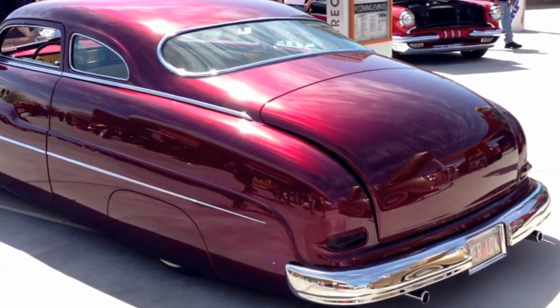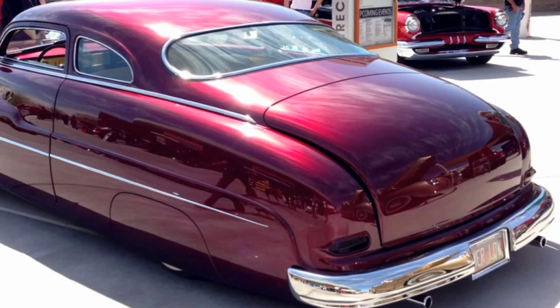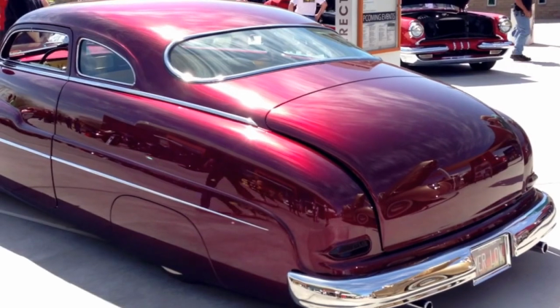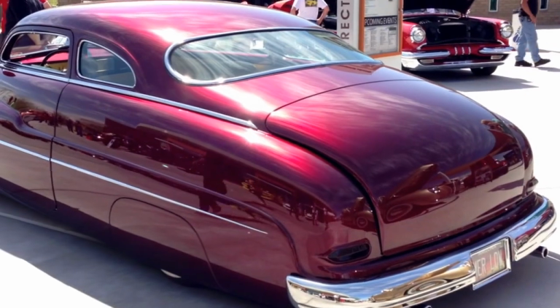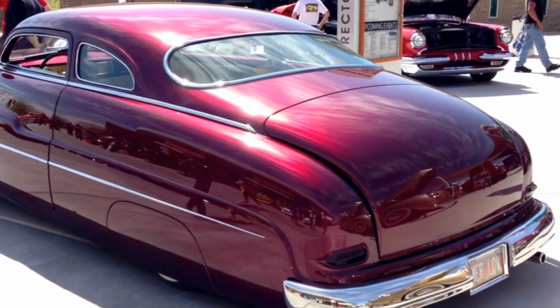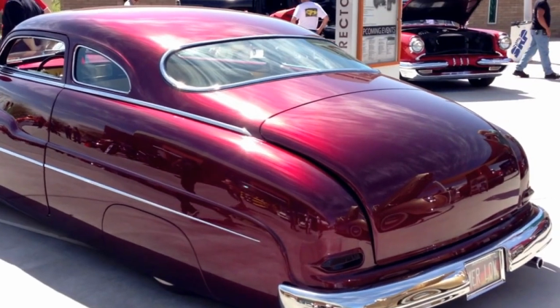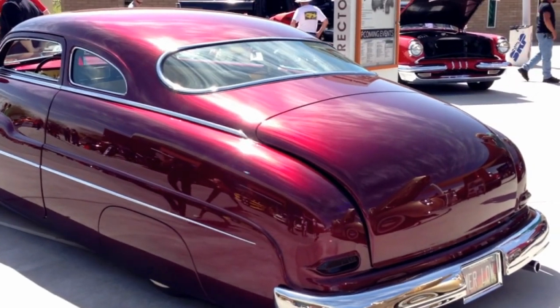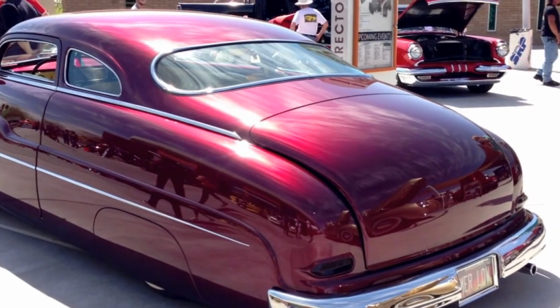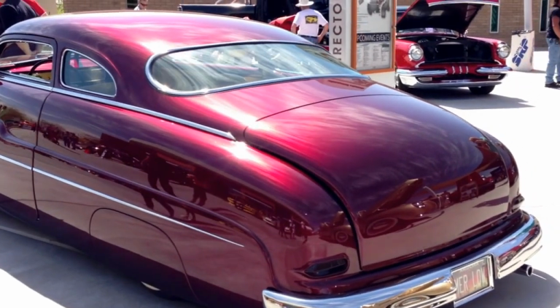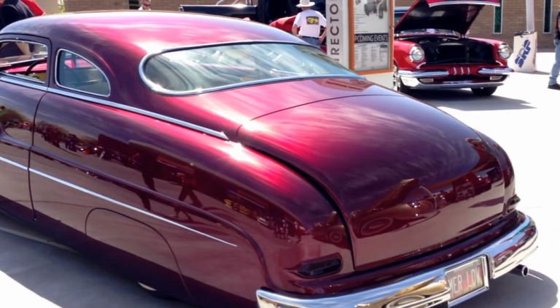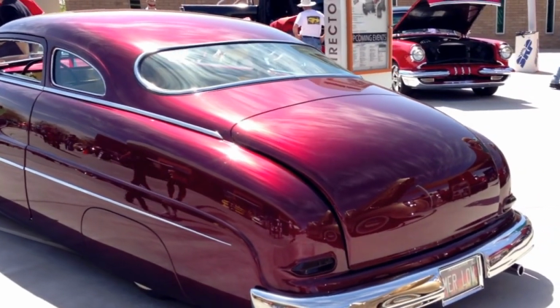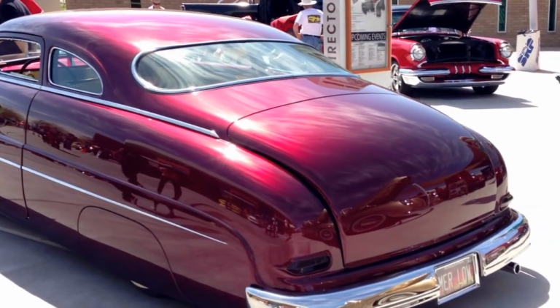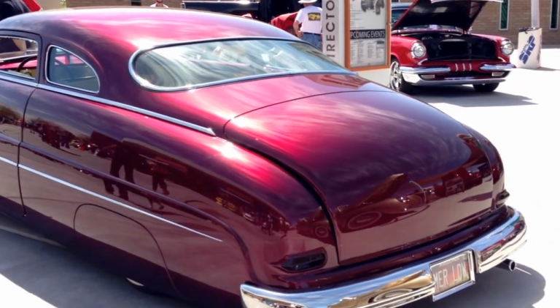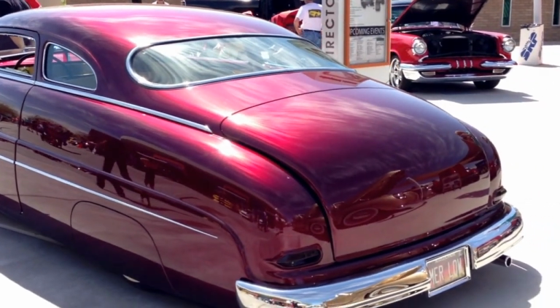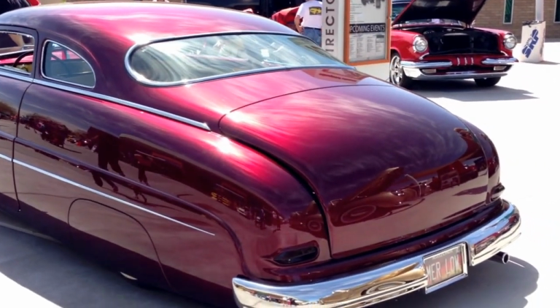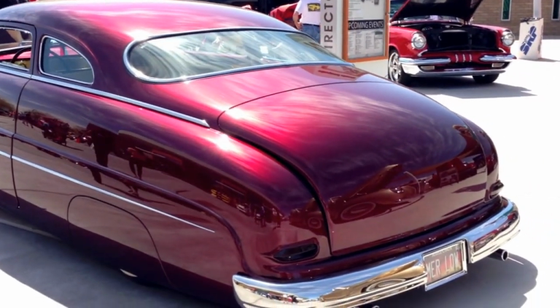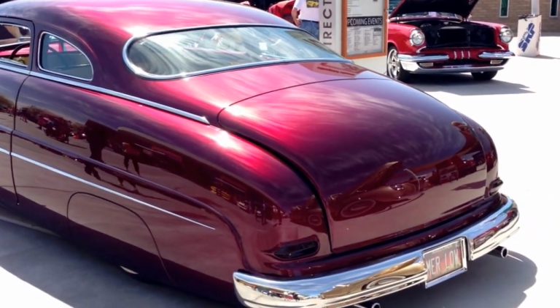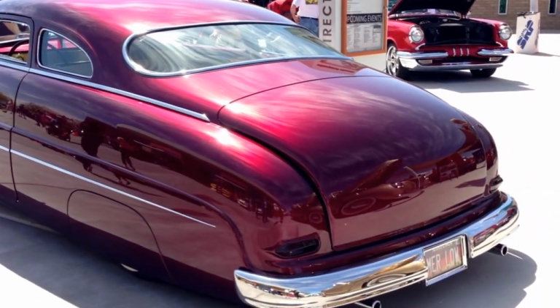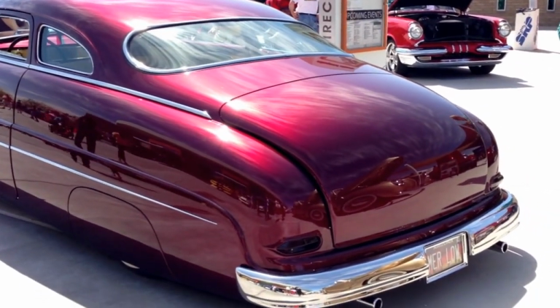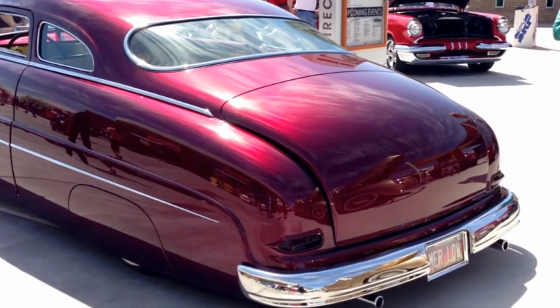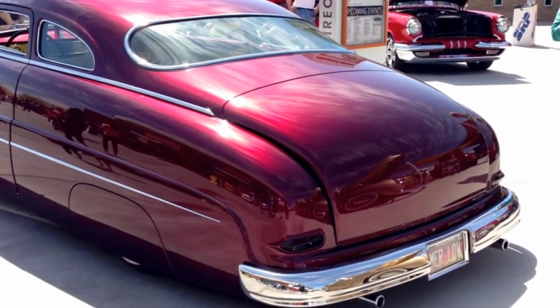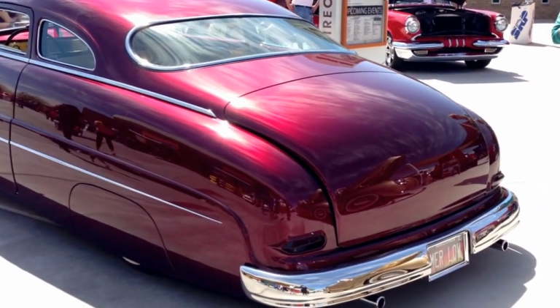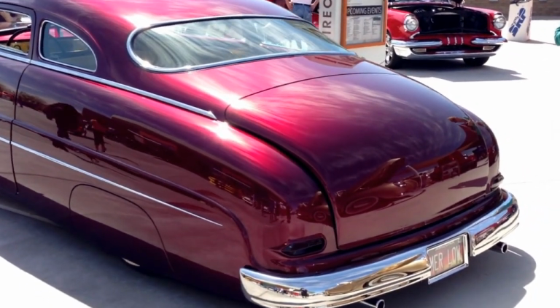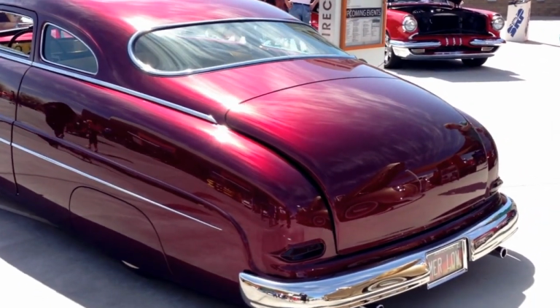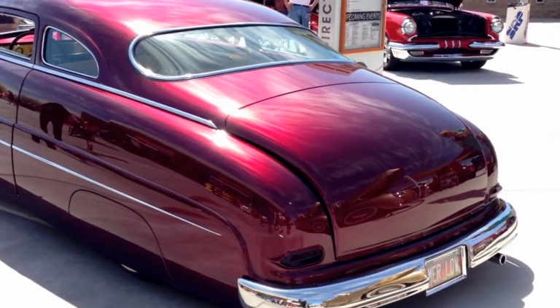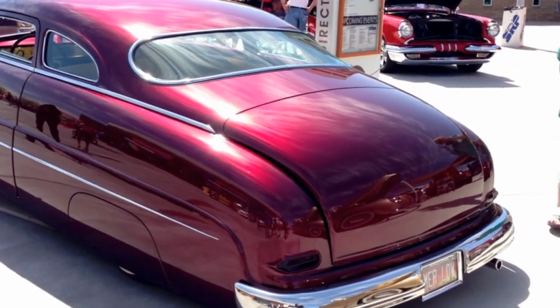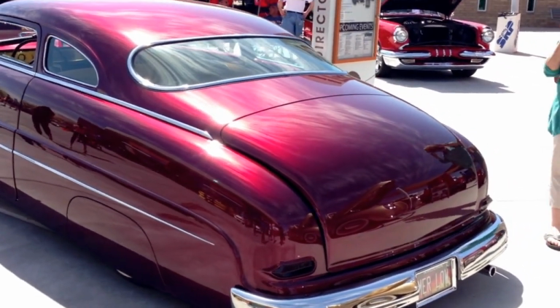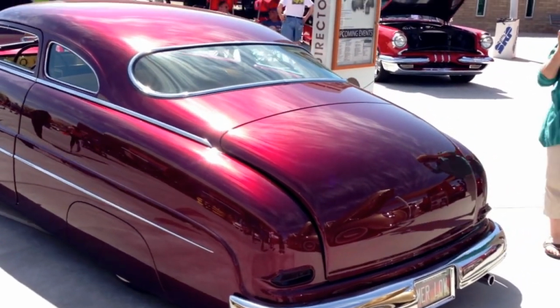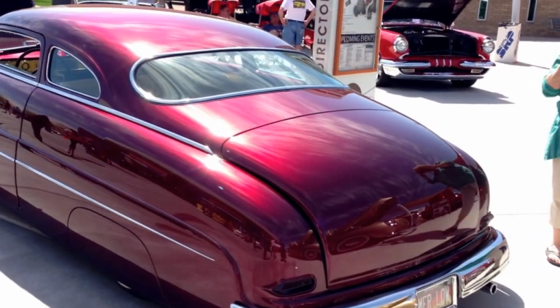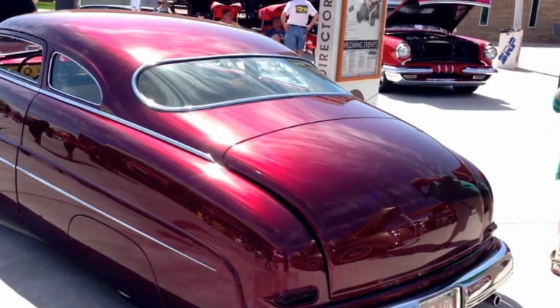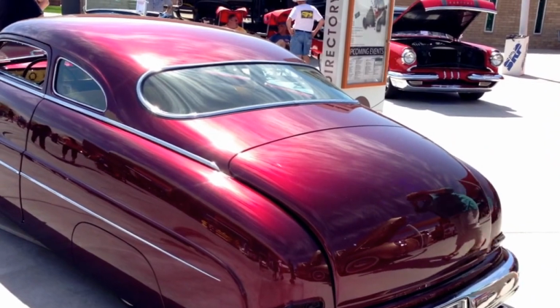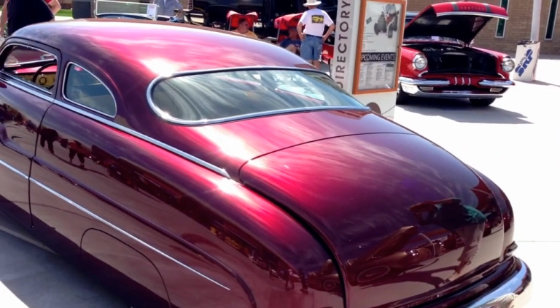And my favorite Camaro out of all these is the one that I made. Open the doors — this one right here?